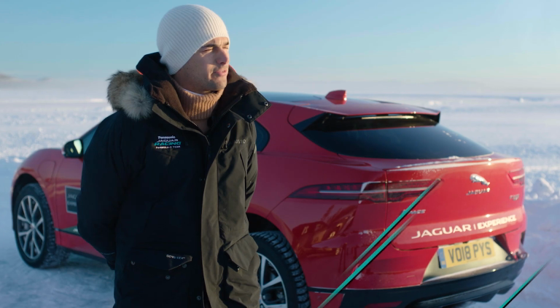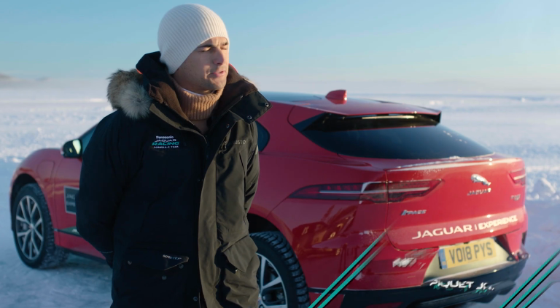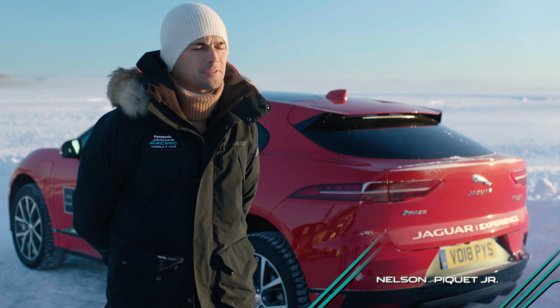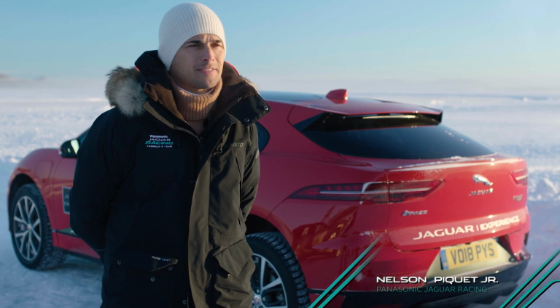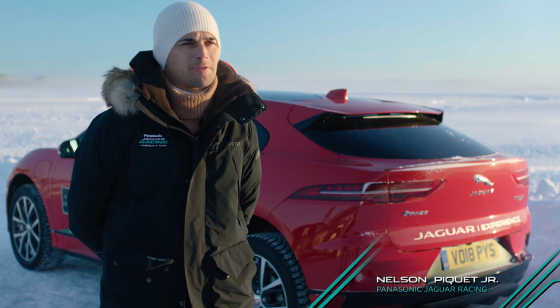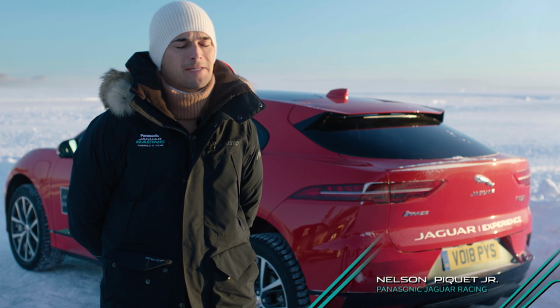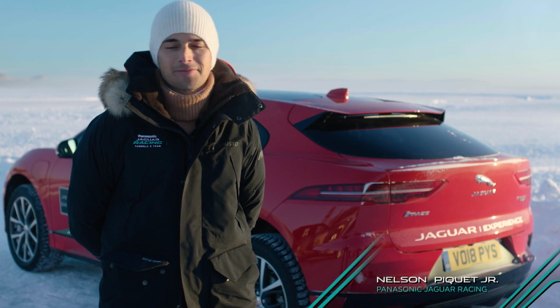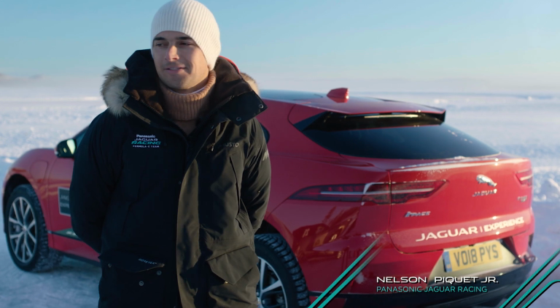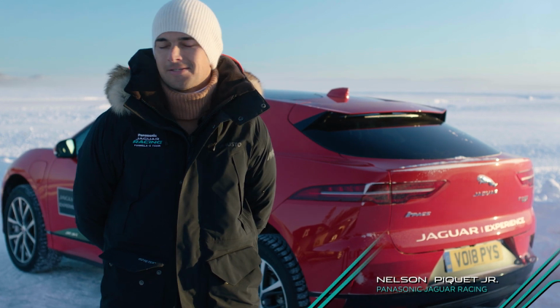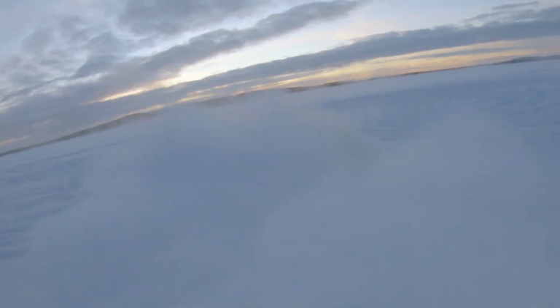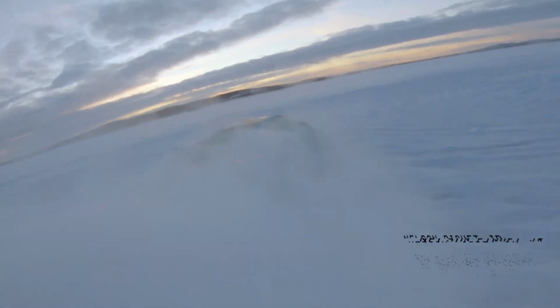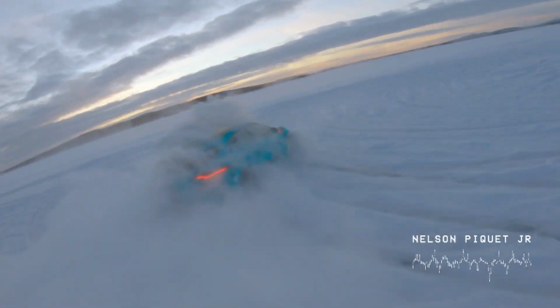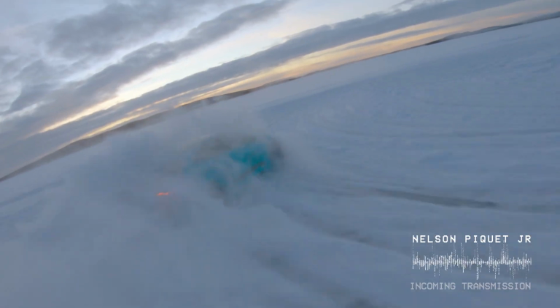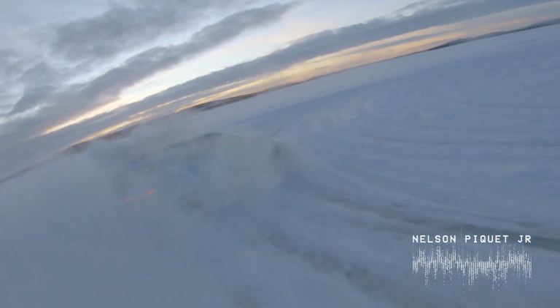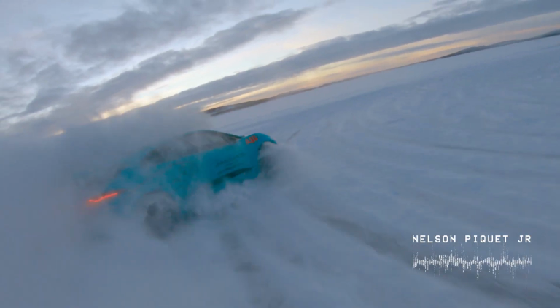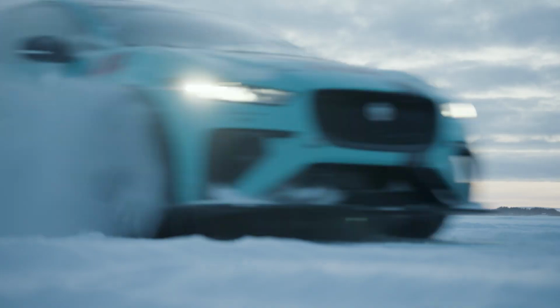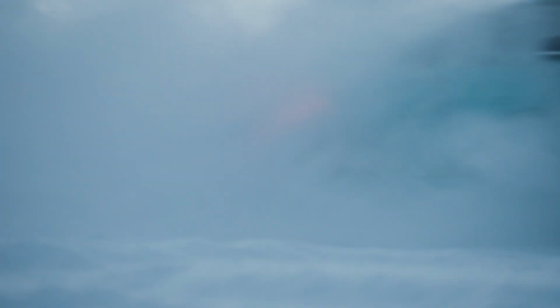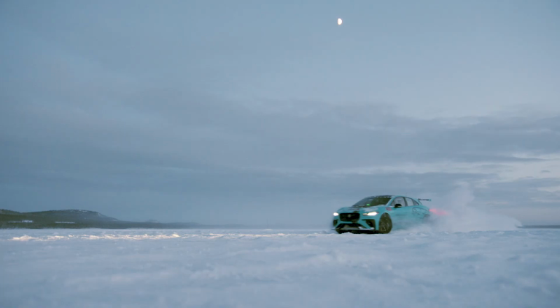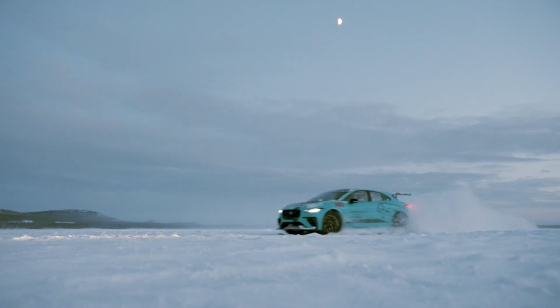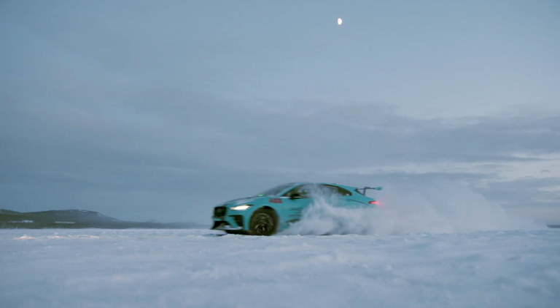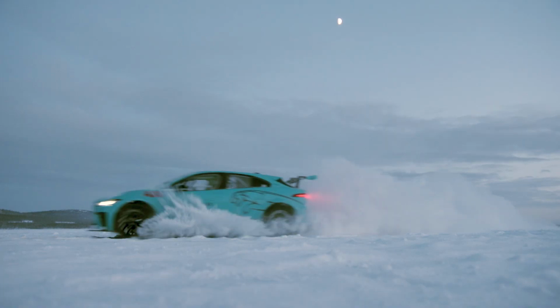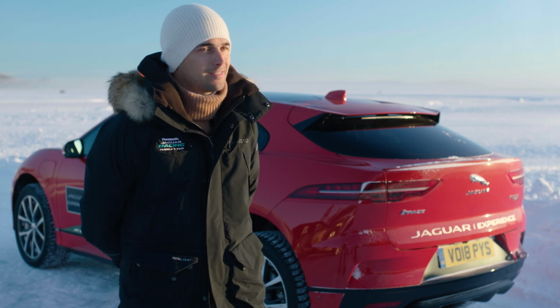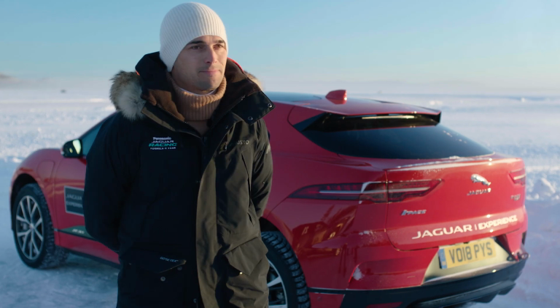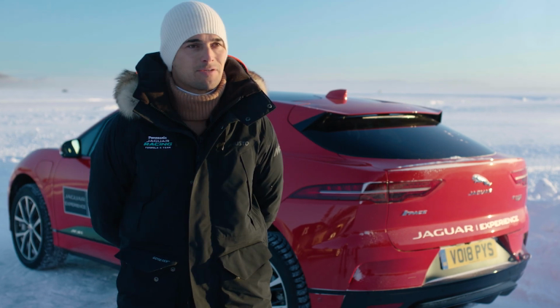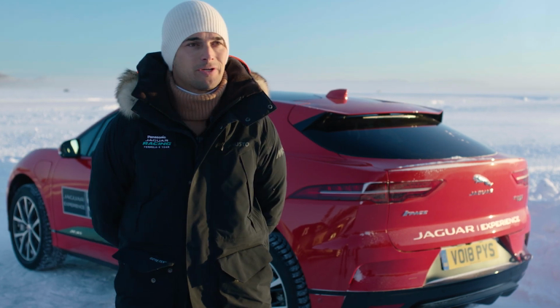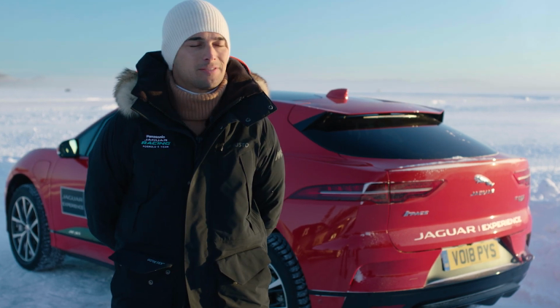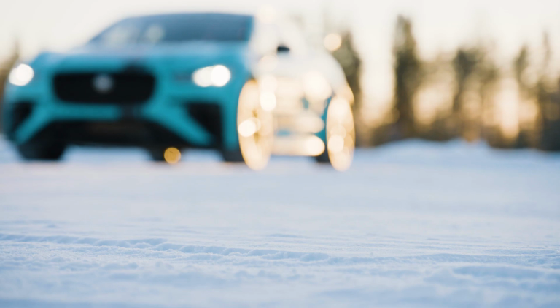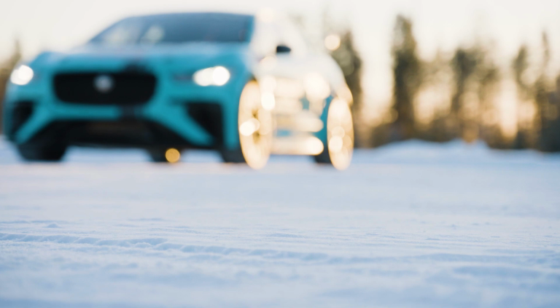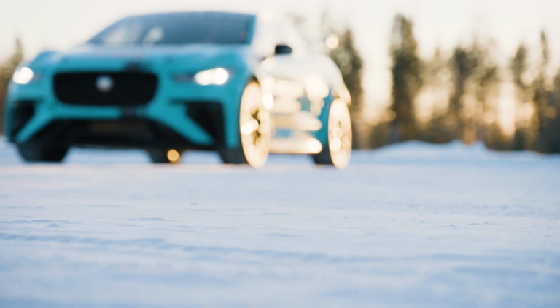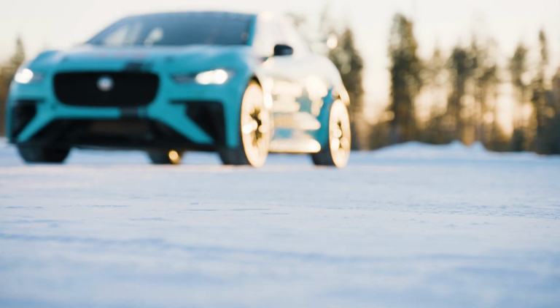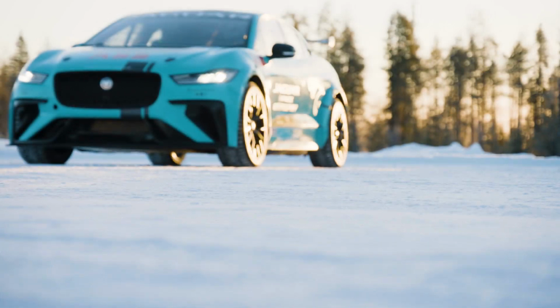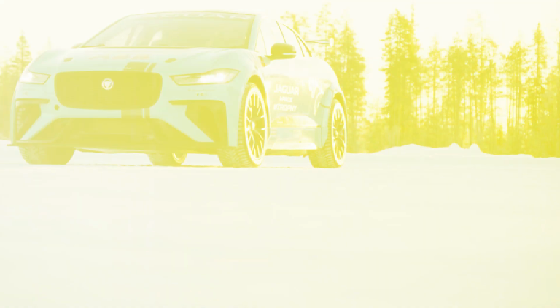It's the coldest place I've been in my life. And obviously driving the whole day in this amazing weather, it's priceless, it's amazing.